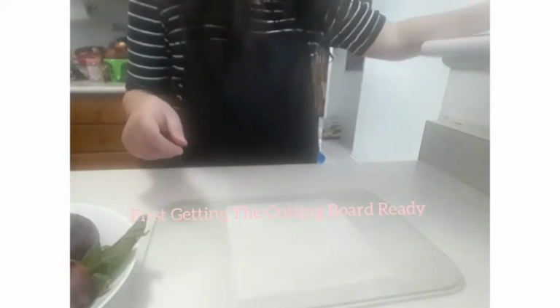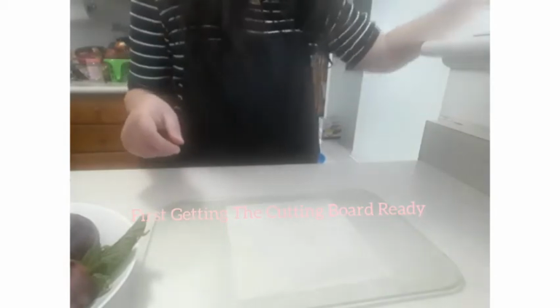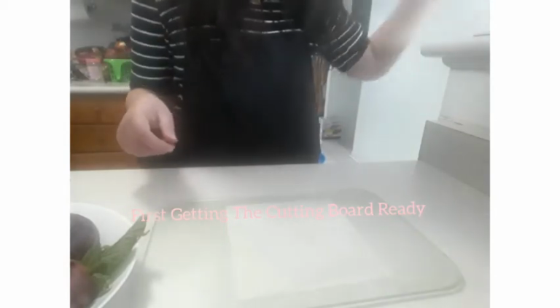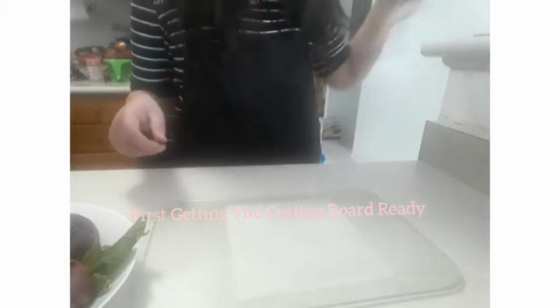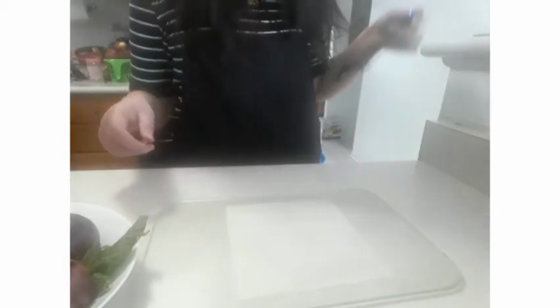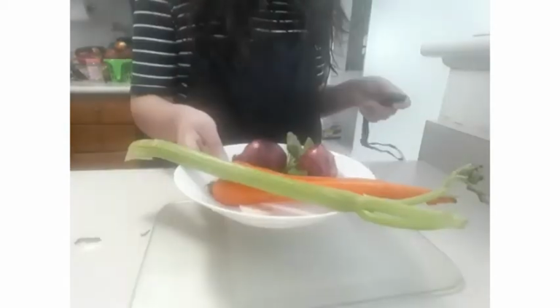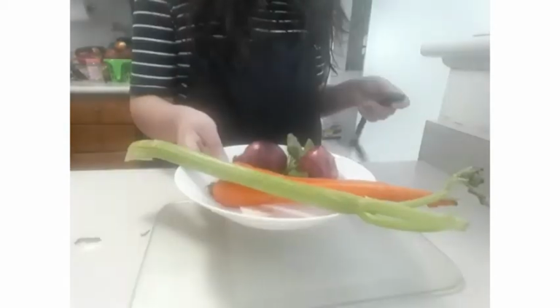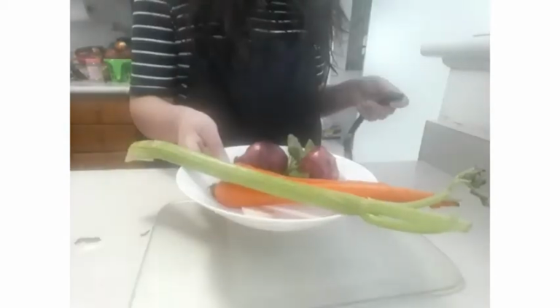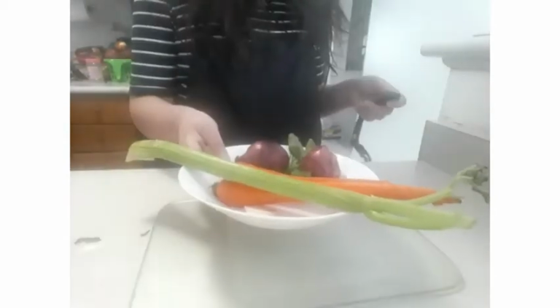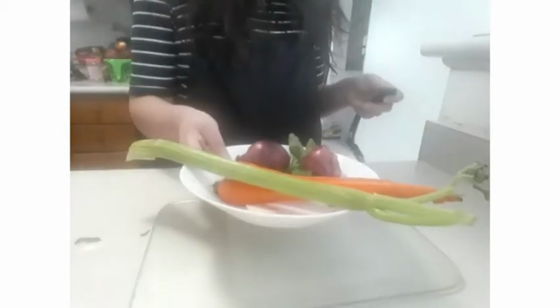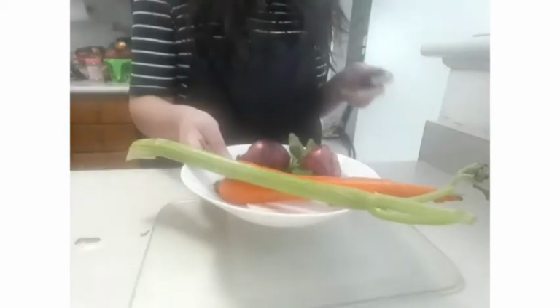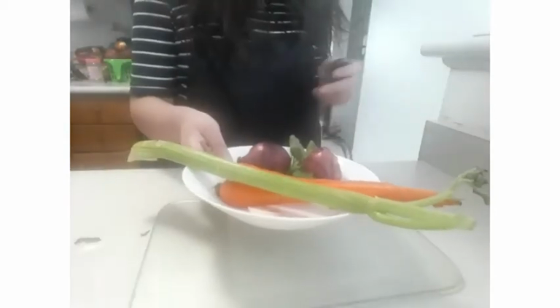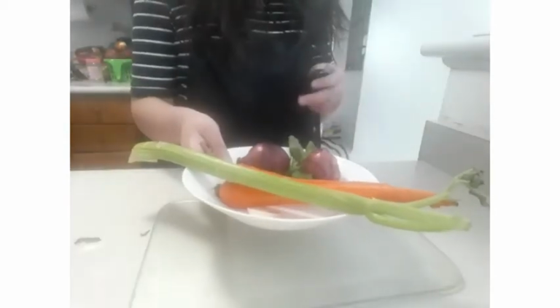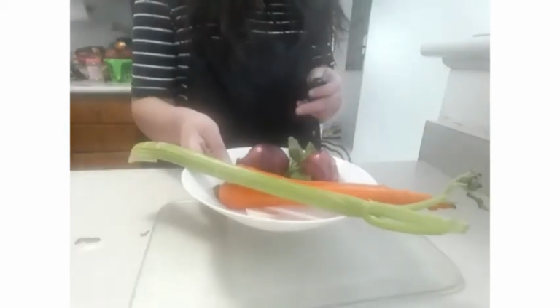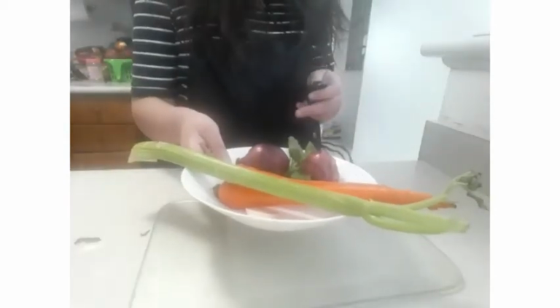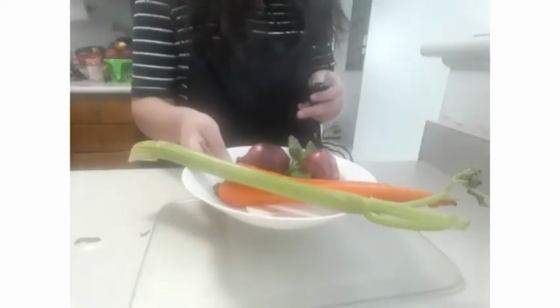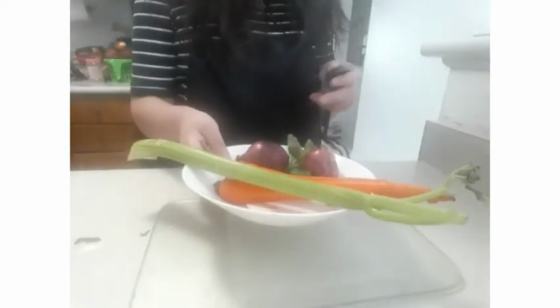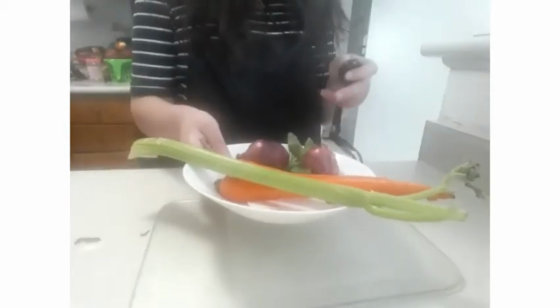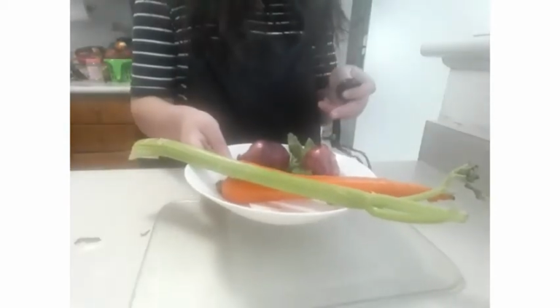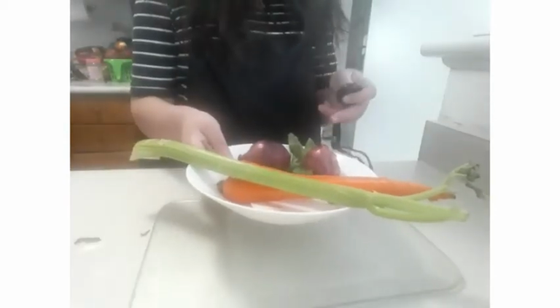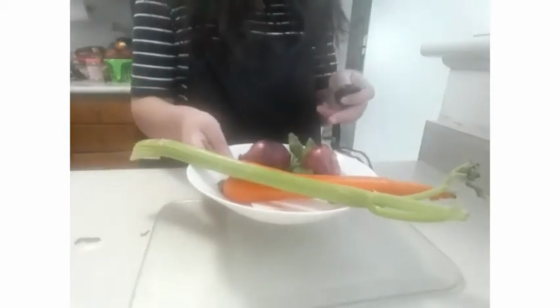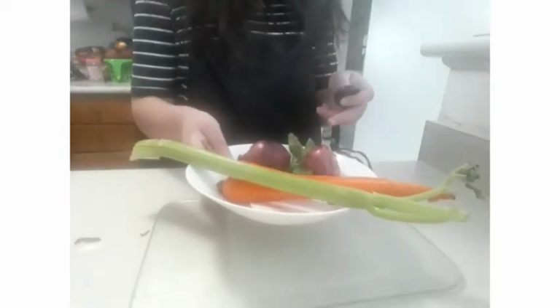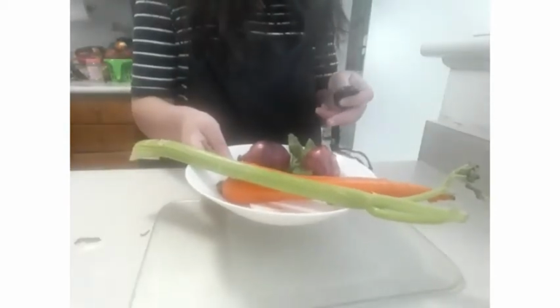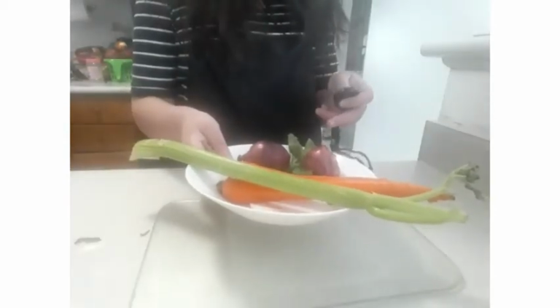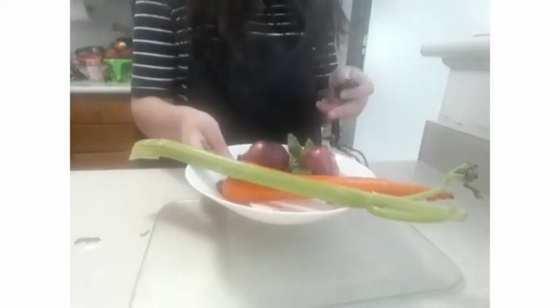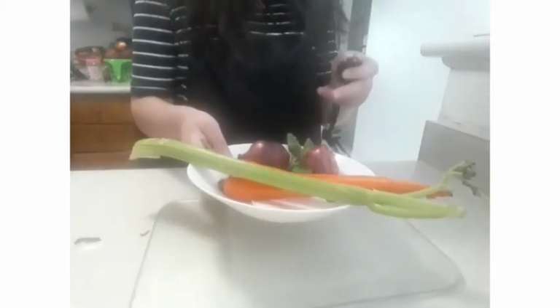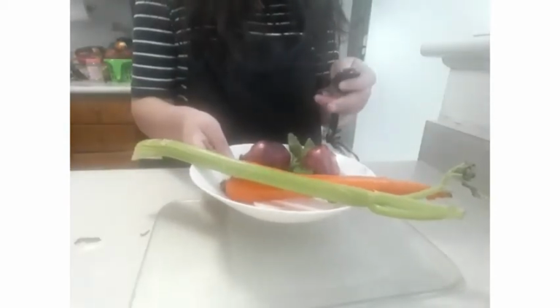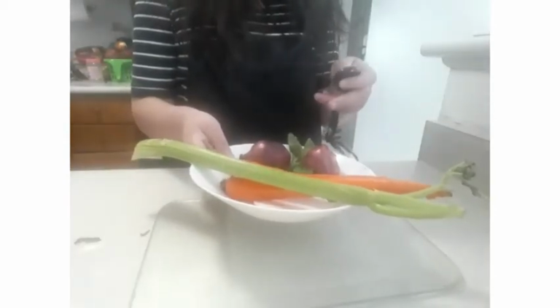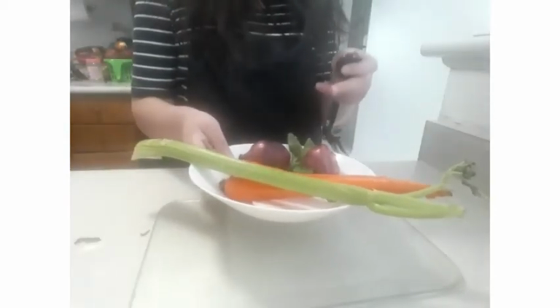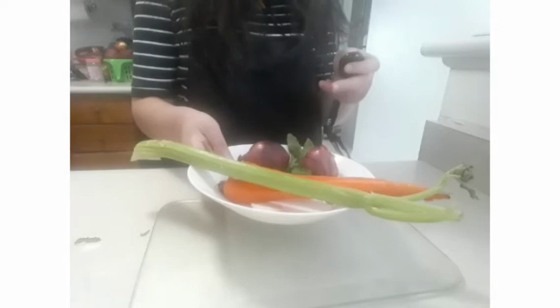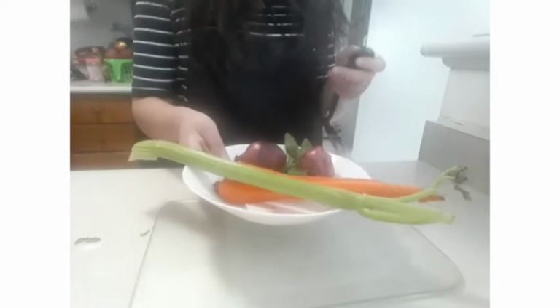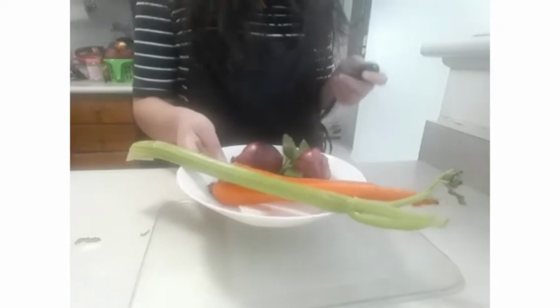What I'll be dicing today is mint, onions, carrots, and celery.